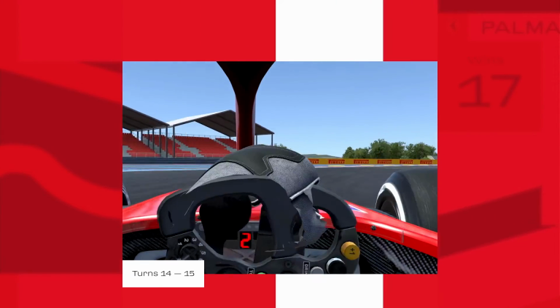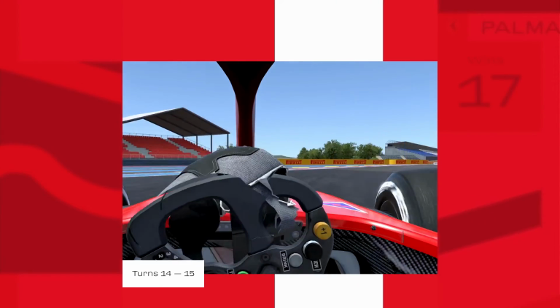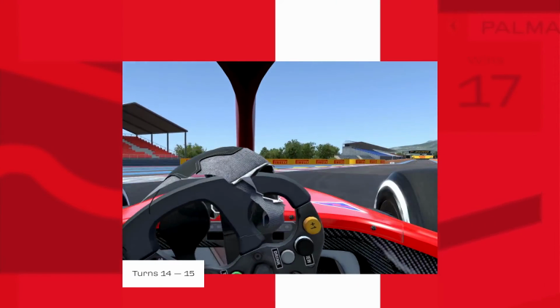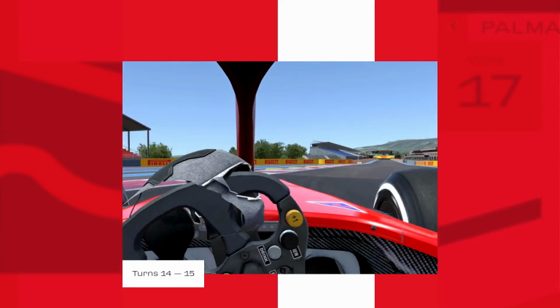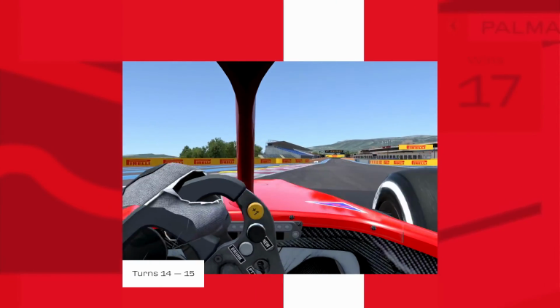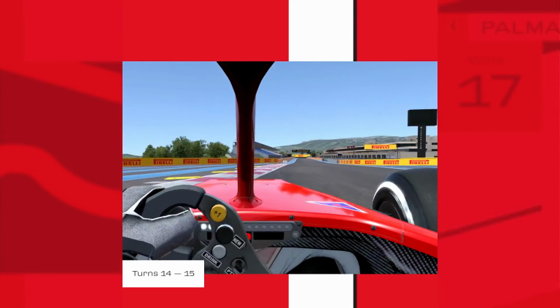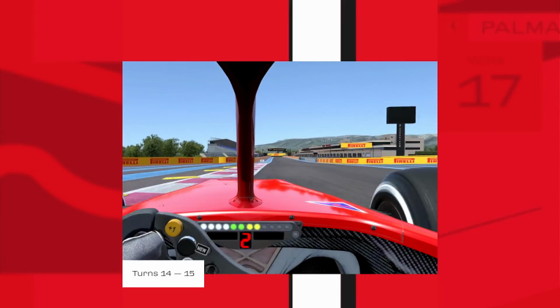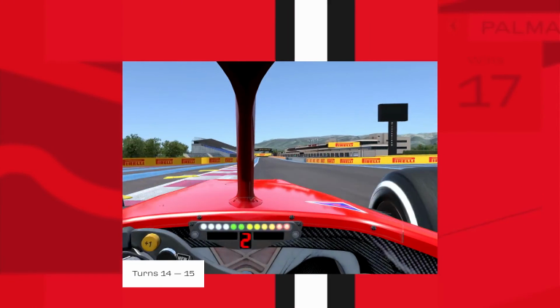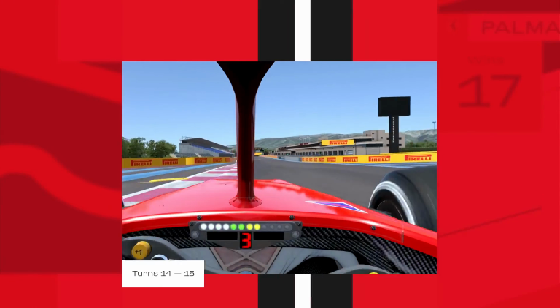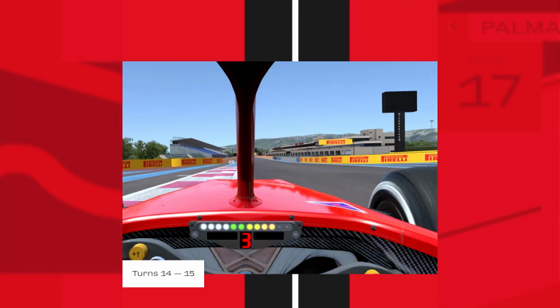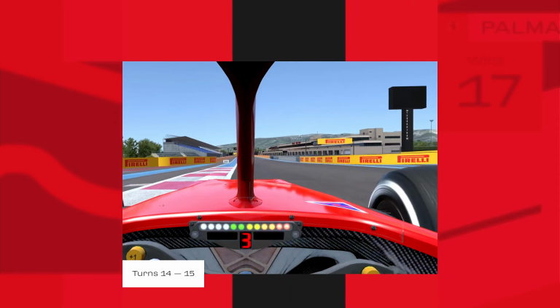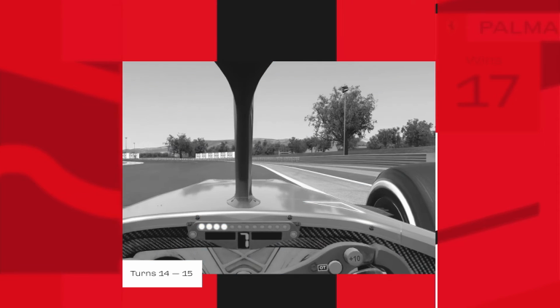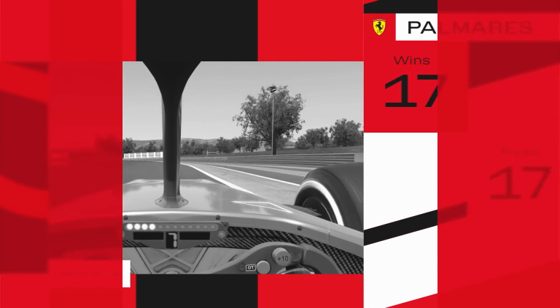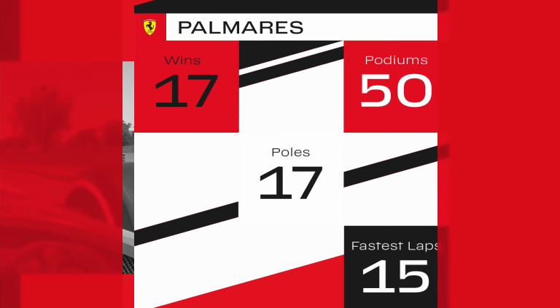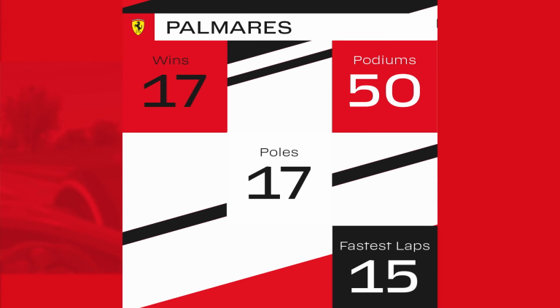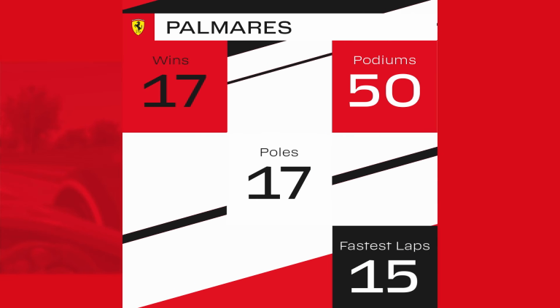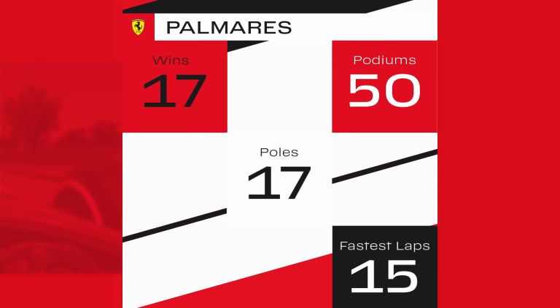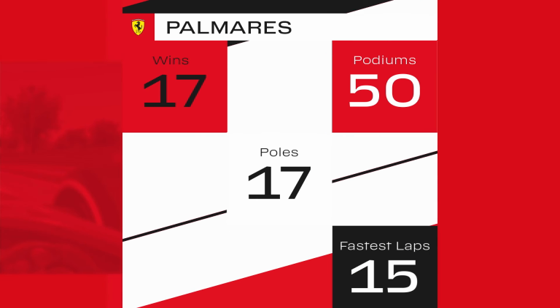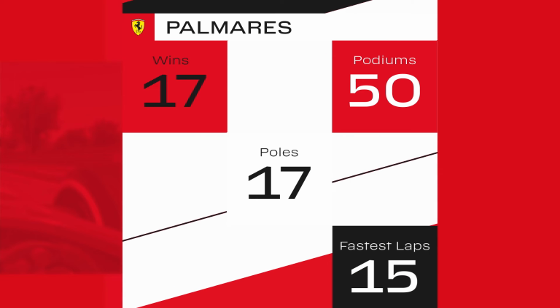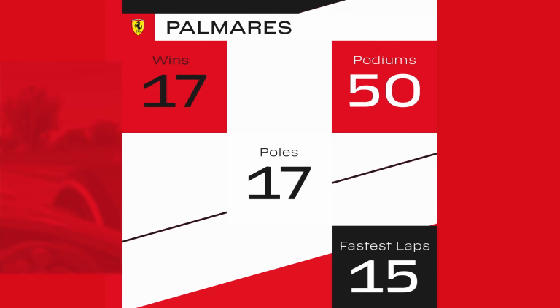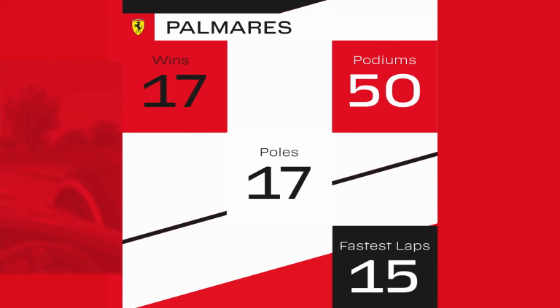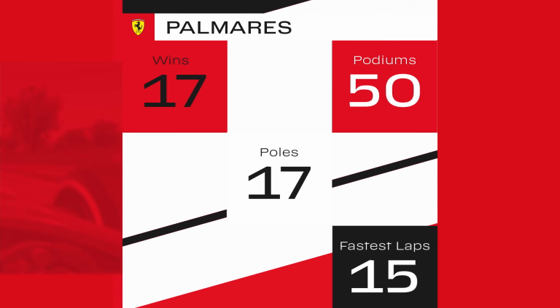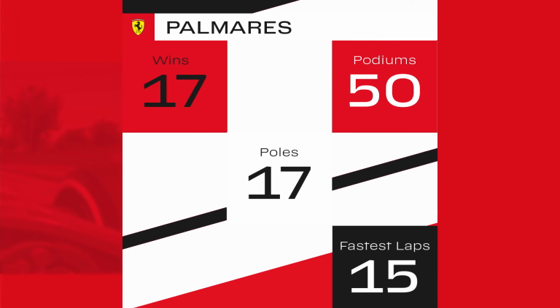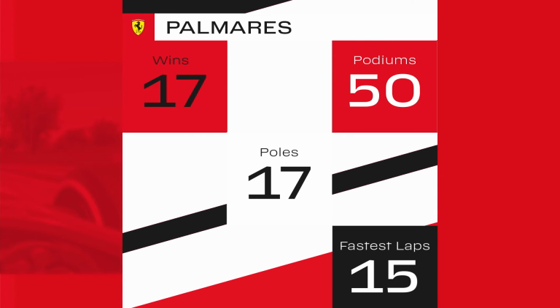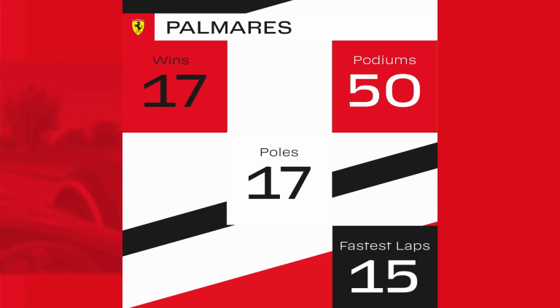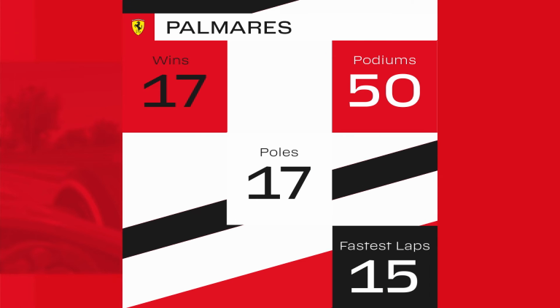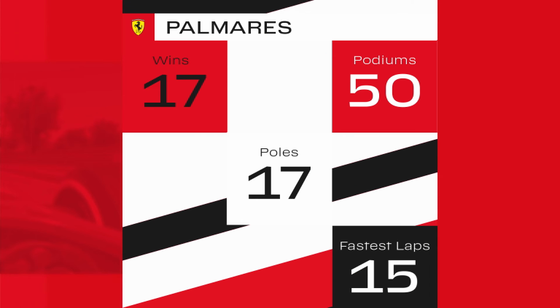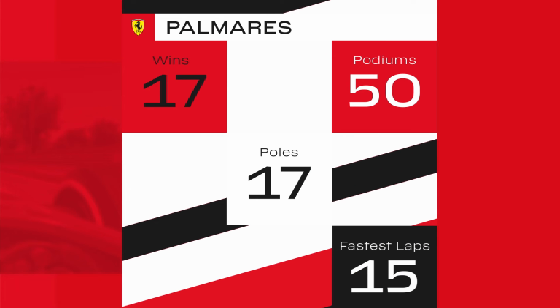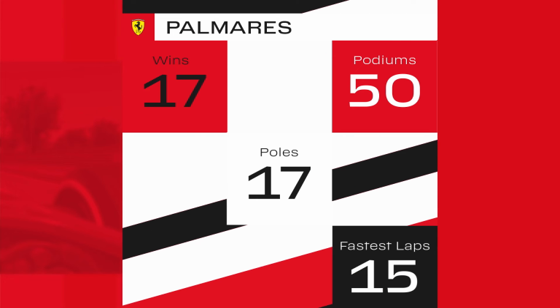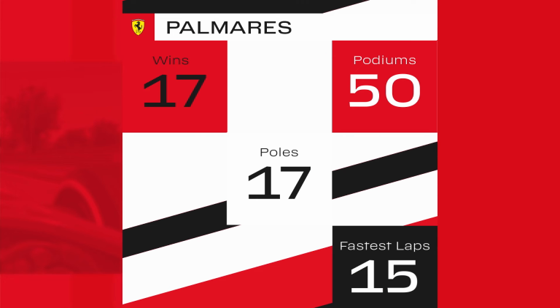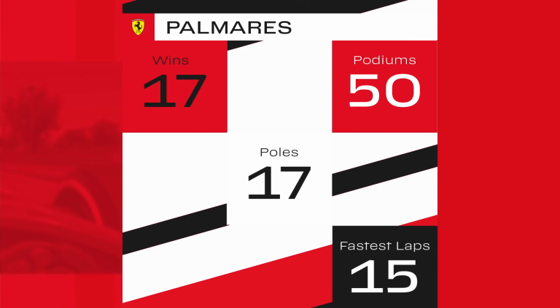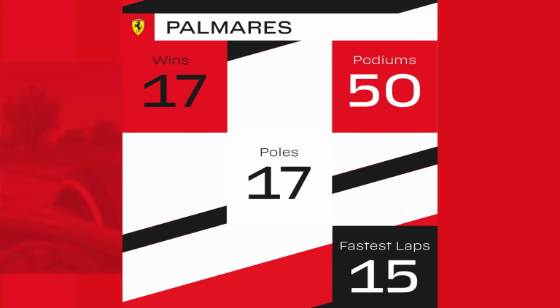The finish line and a new race we can't wait for. See you on track — allez!